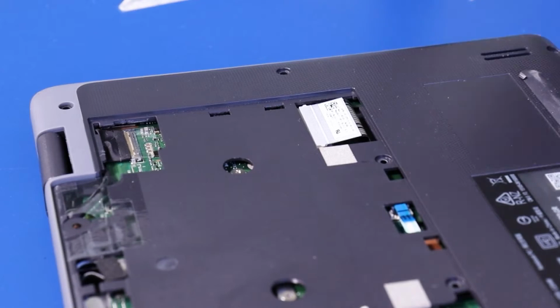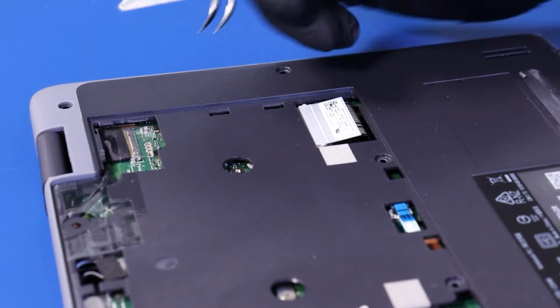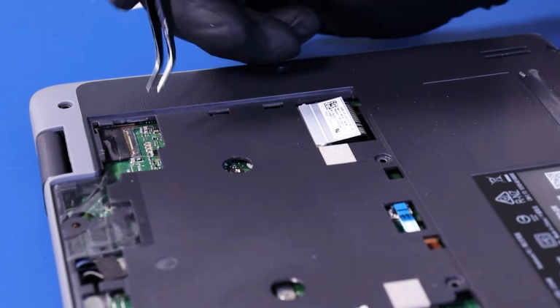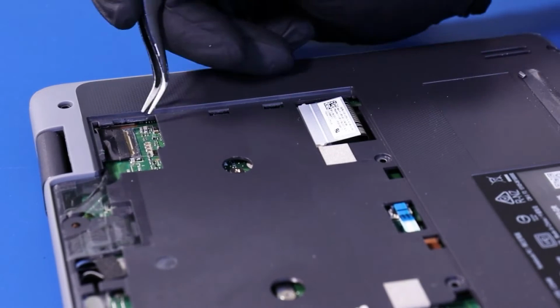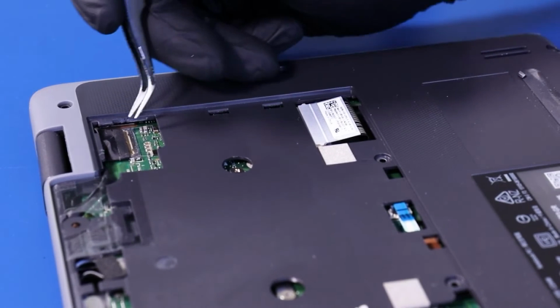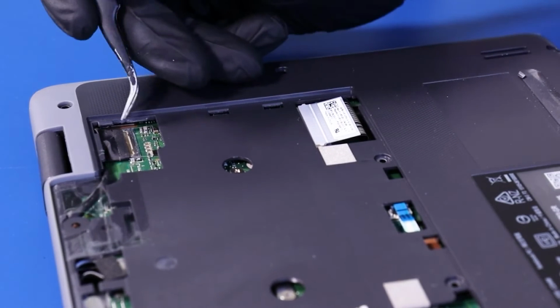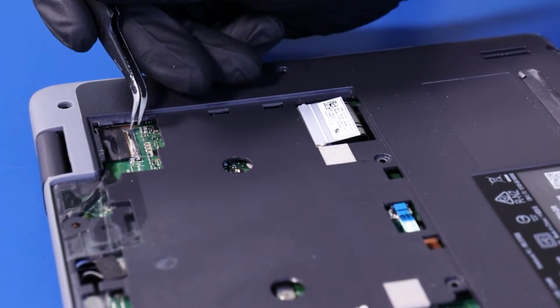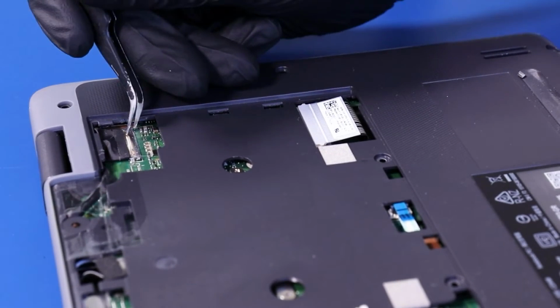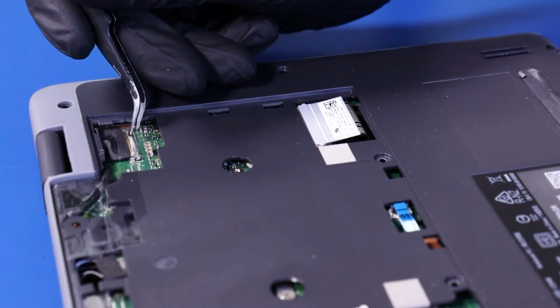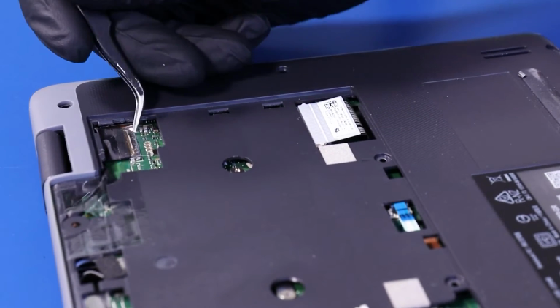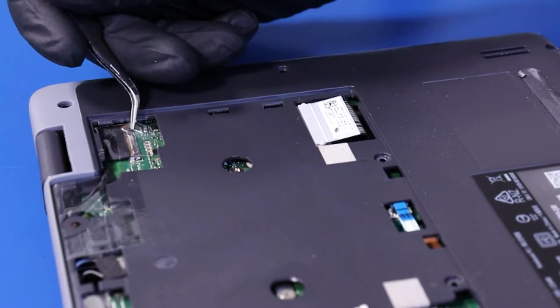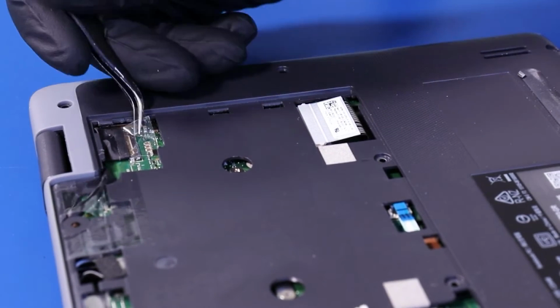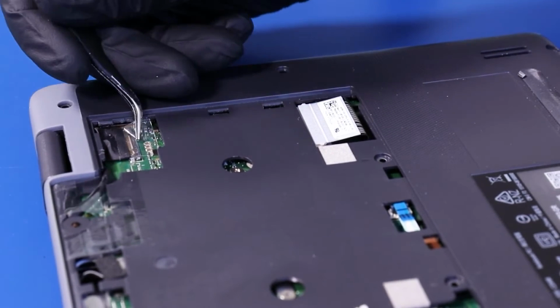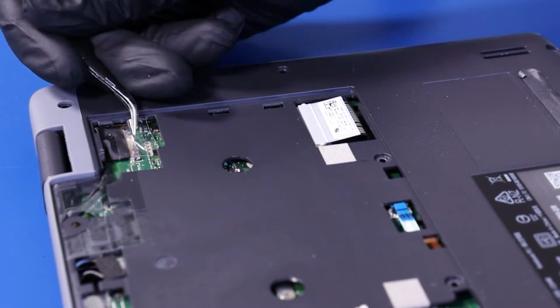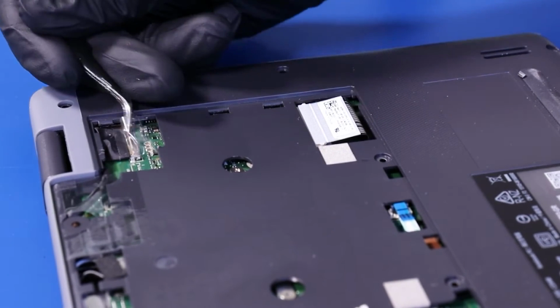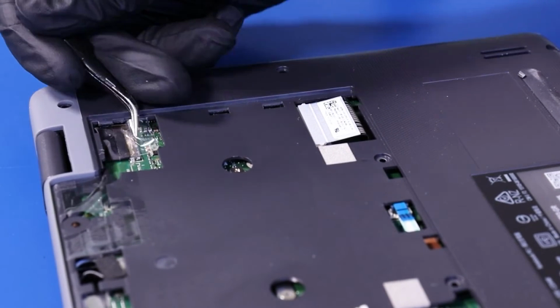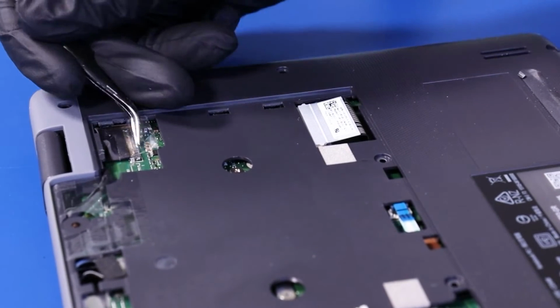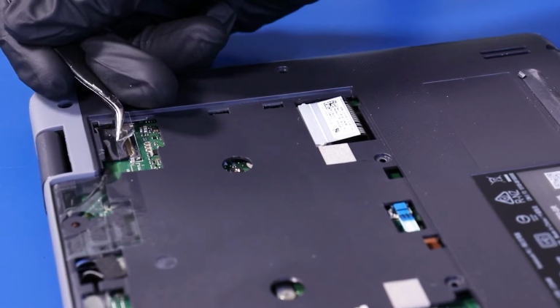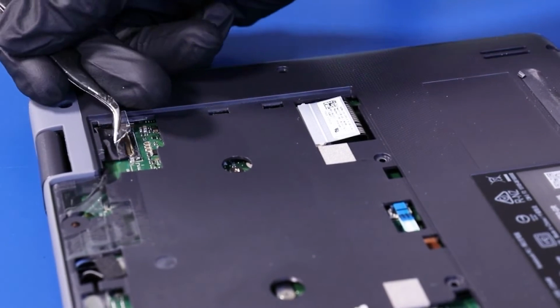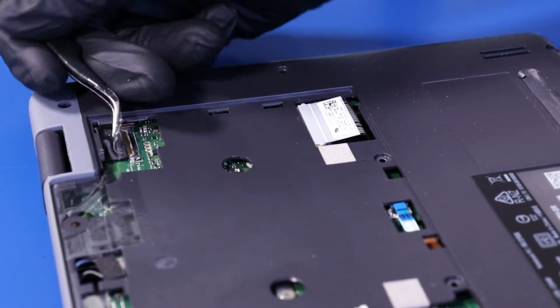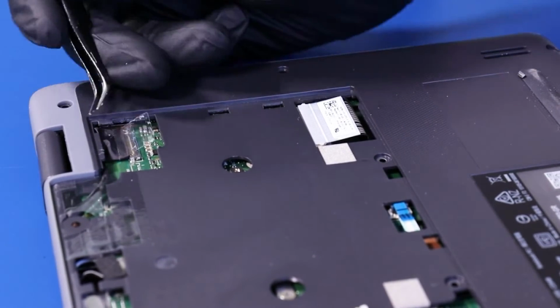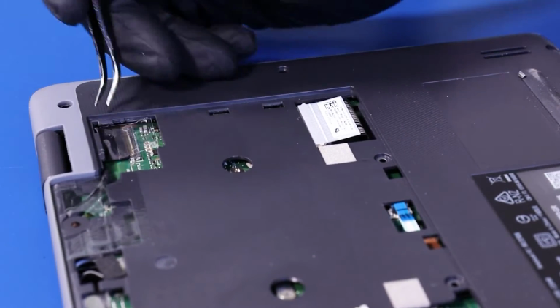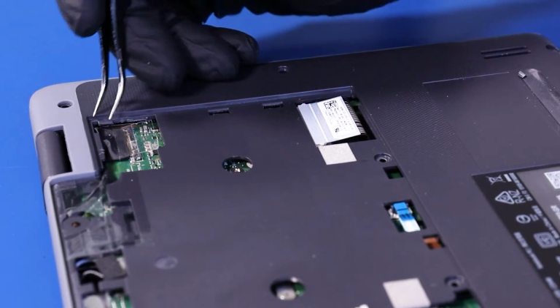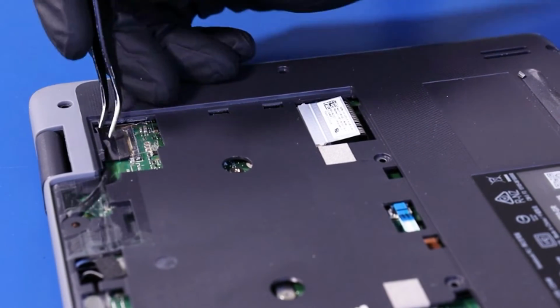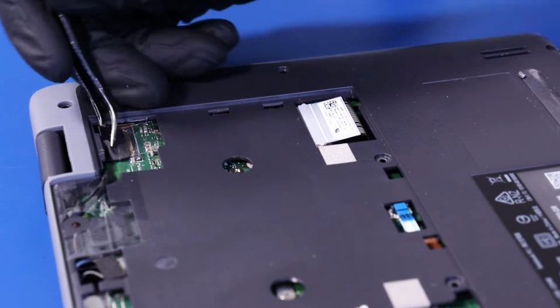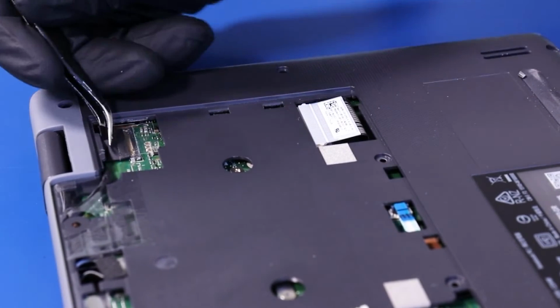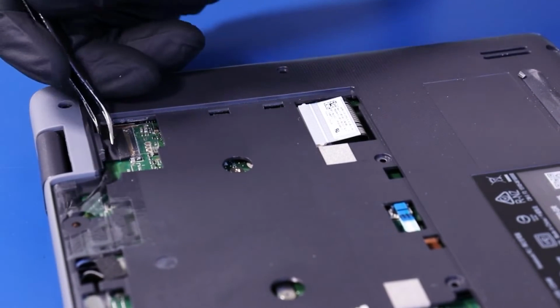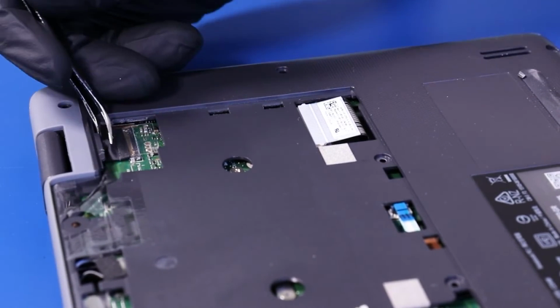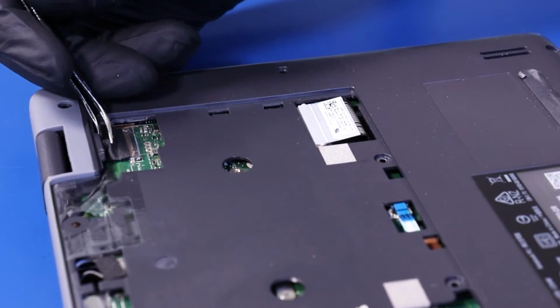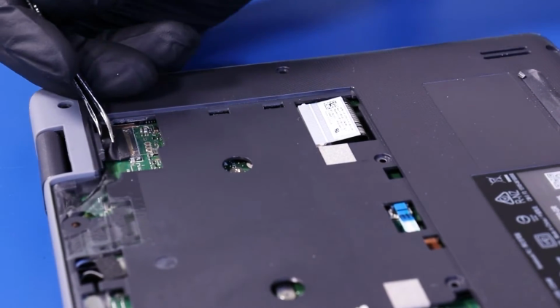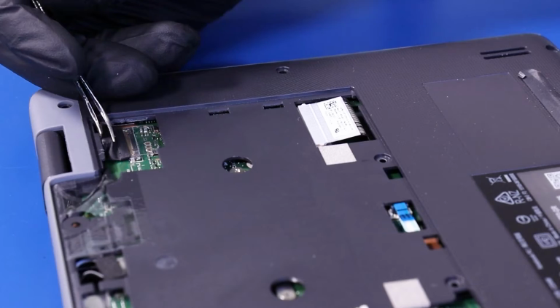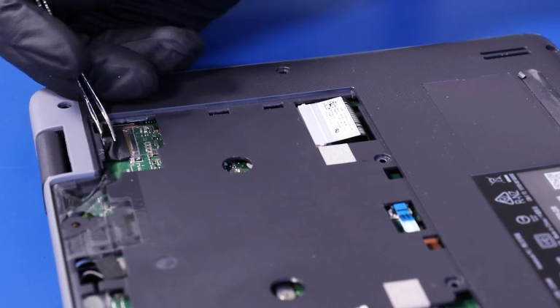Peel back the tape and unplug the LCD cable from the motherboard.